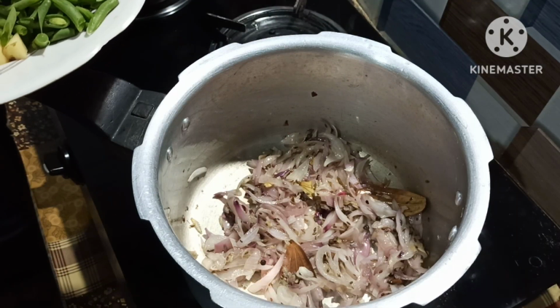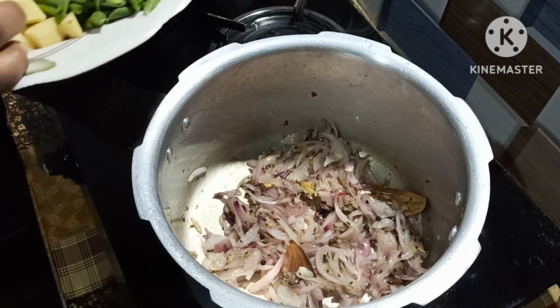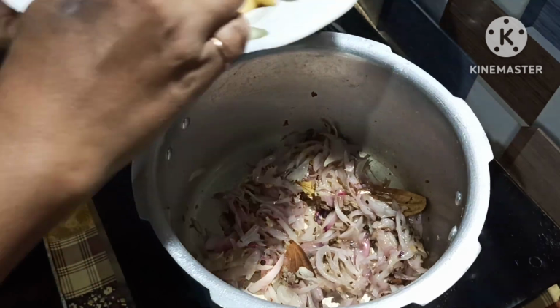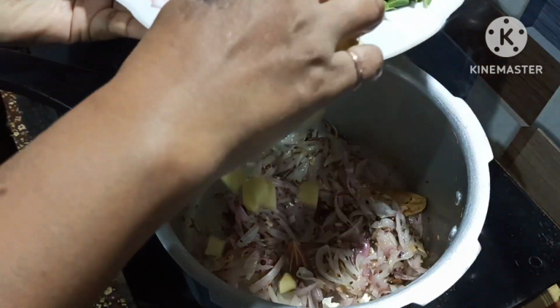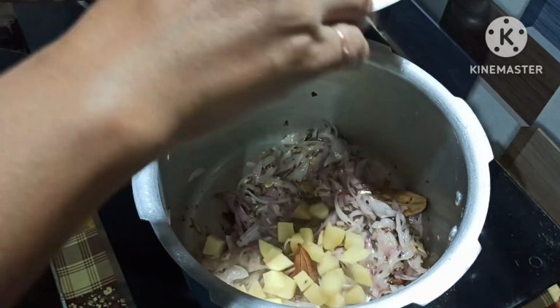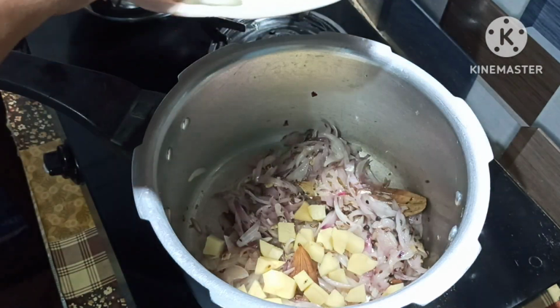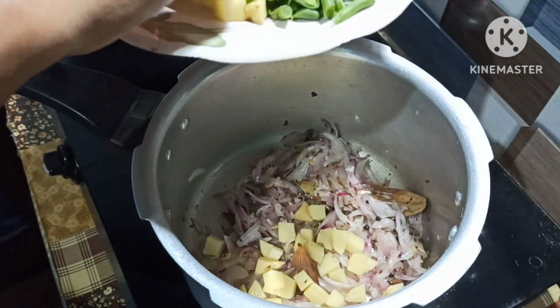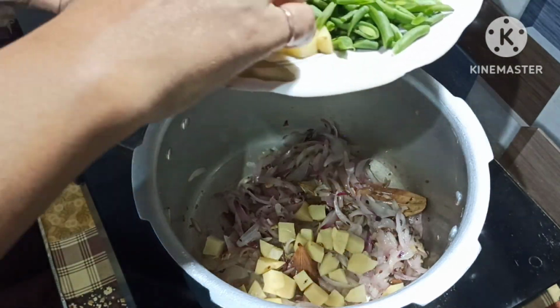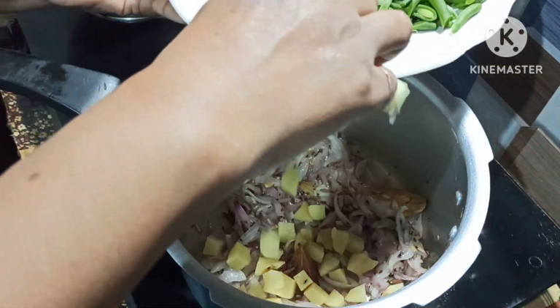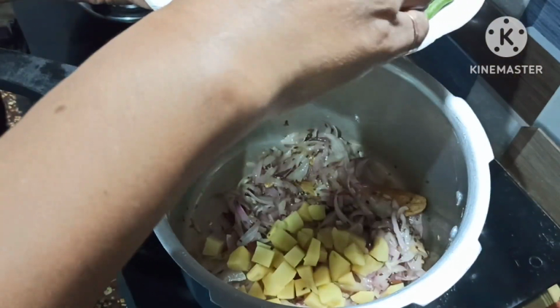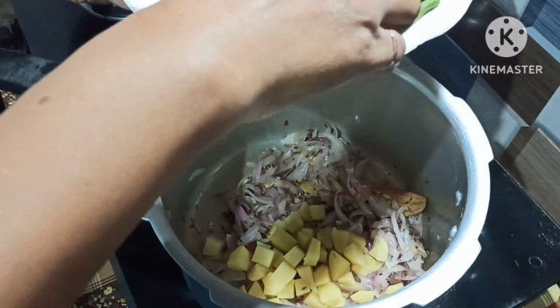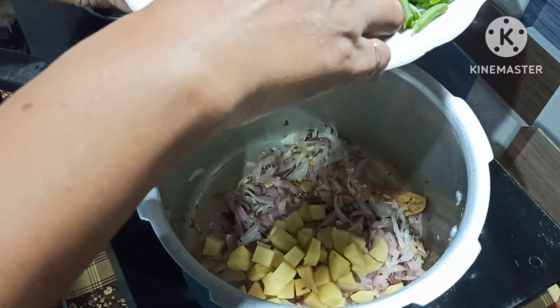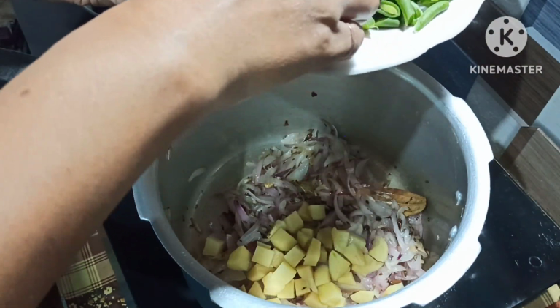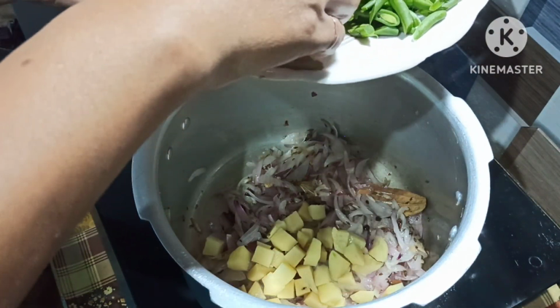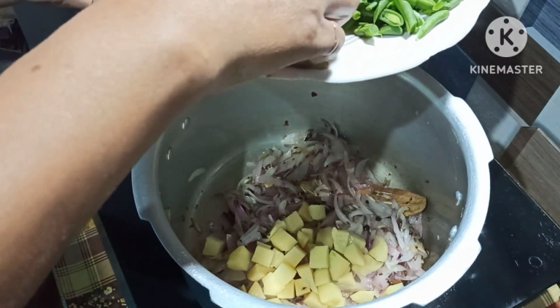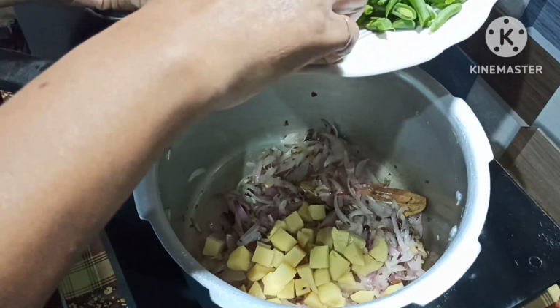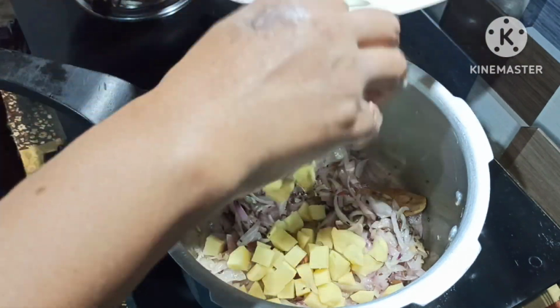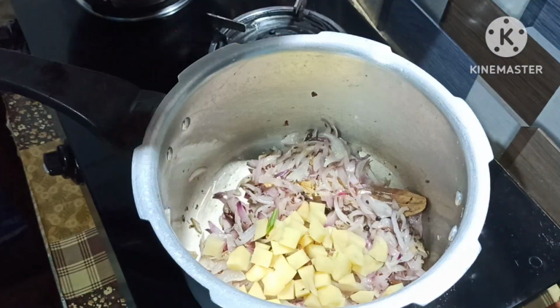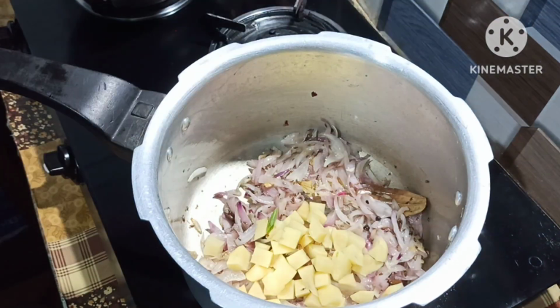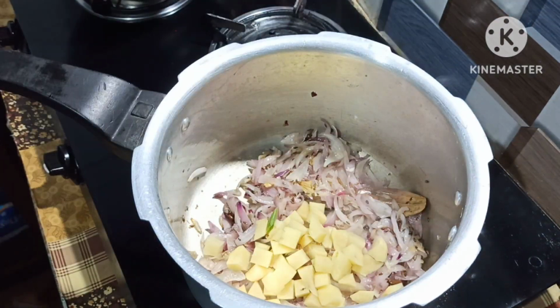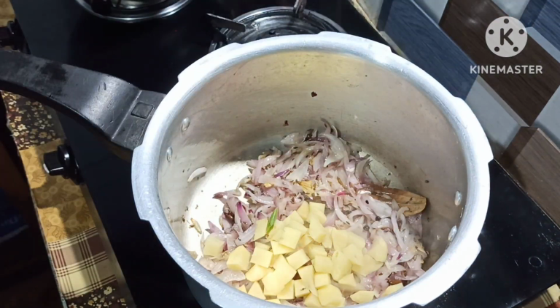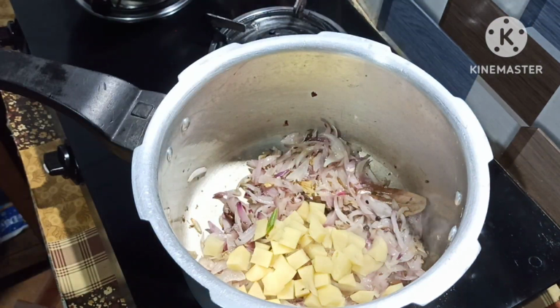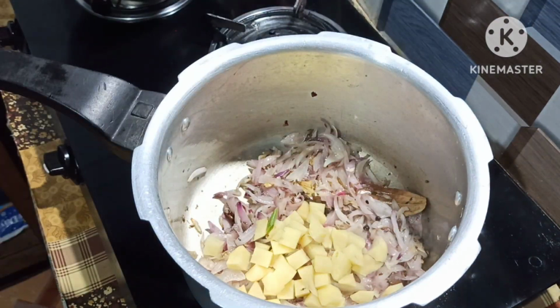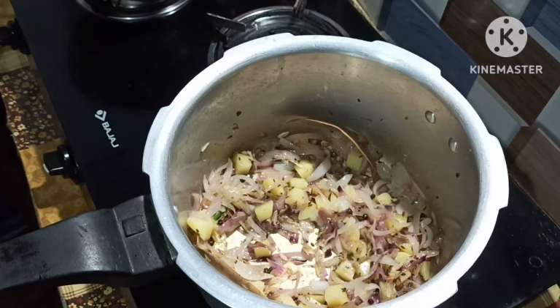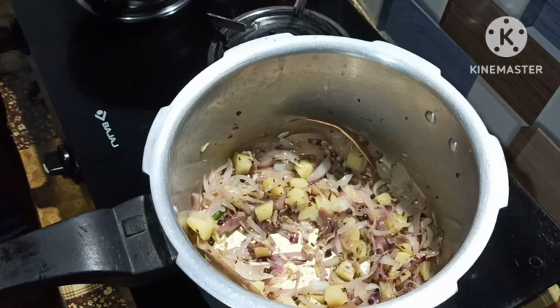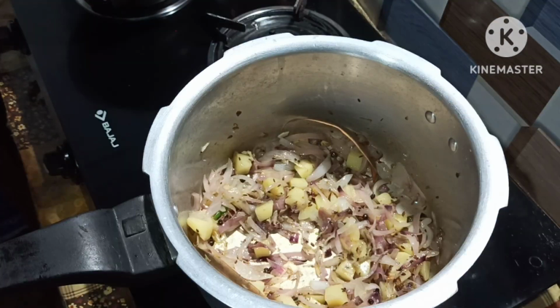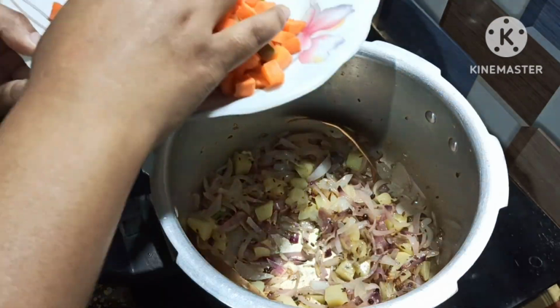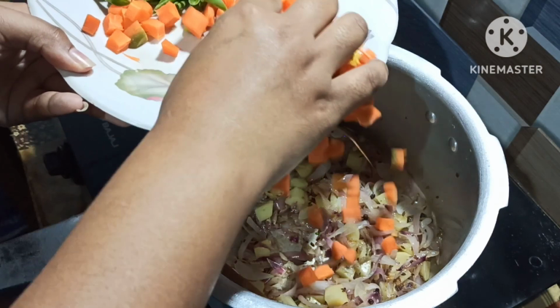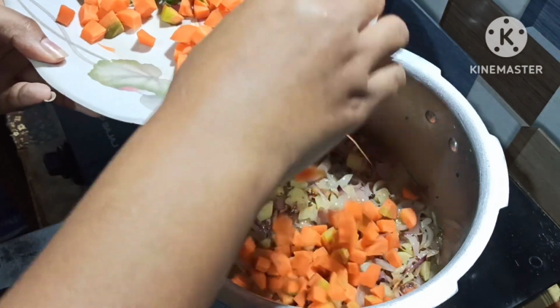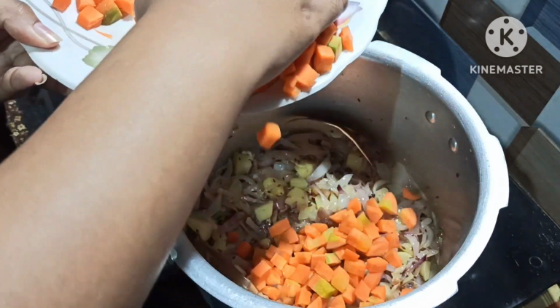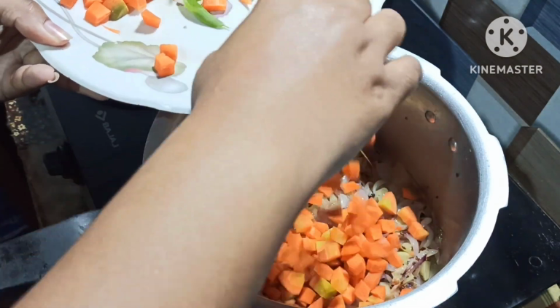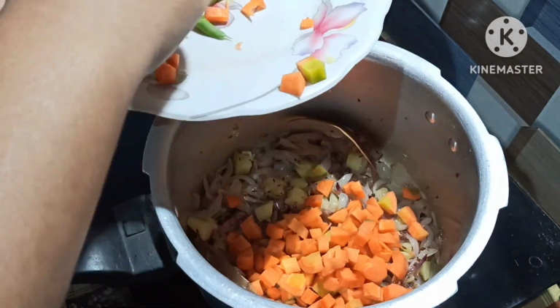I have got a huge amount of salt. I put it out and move it out.